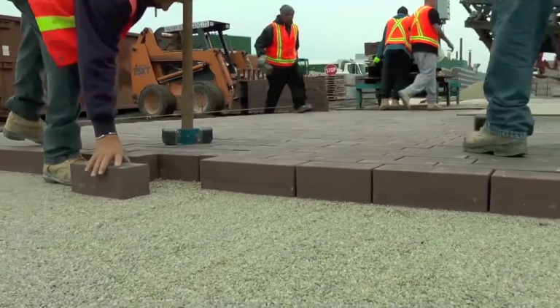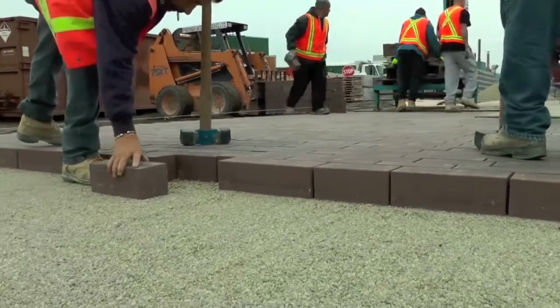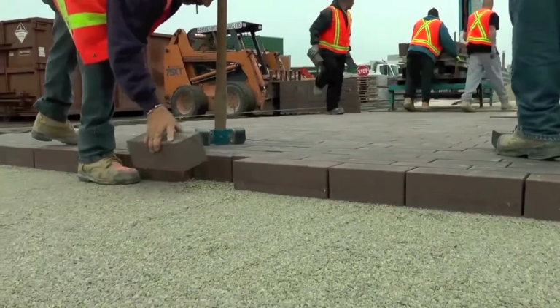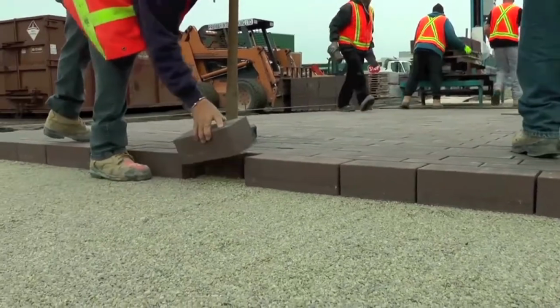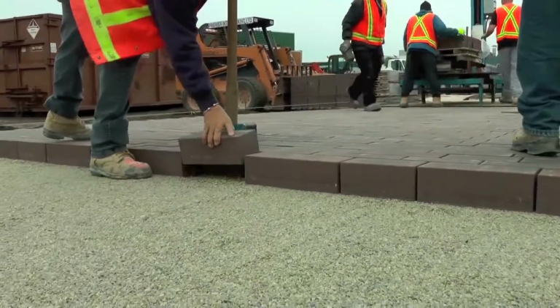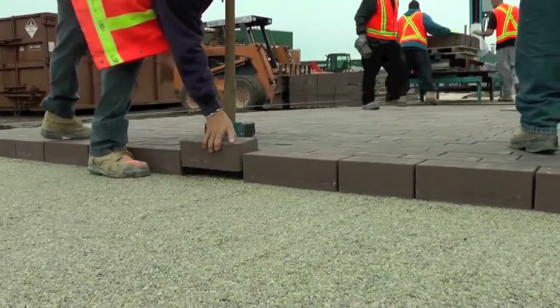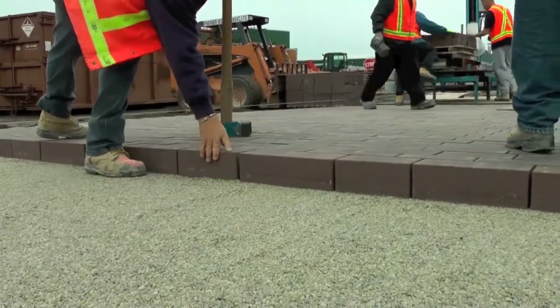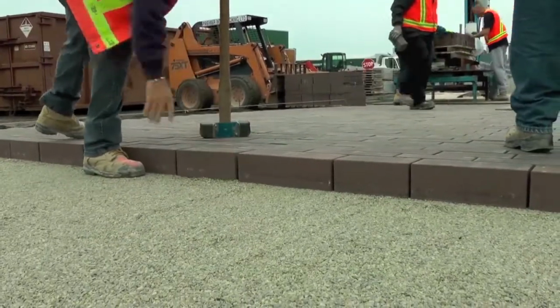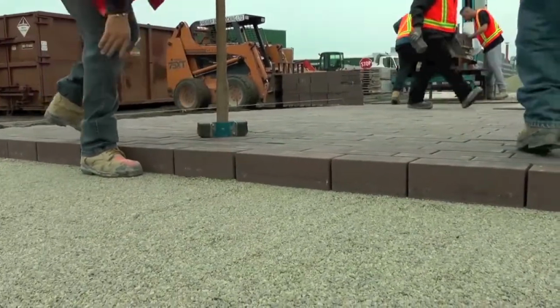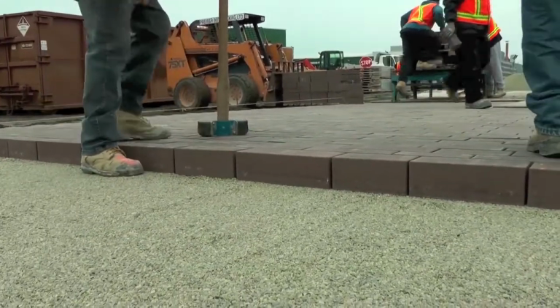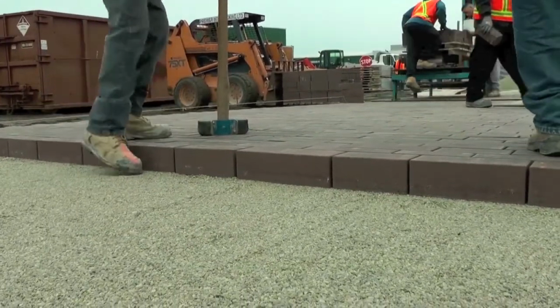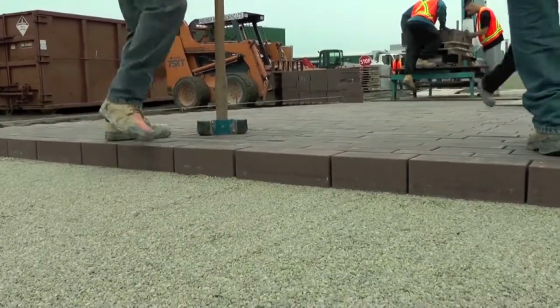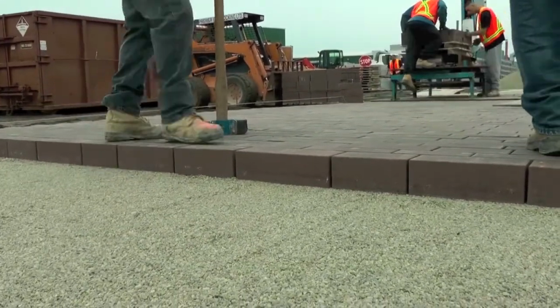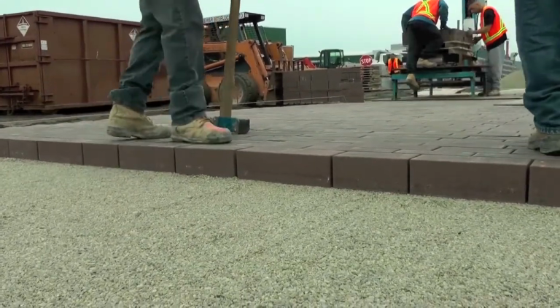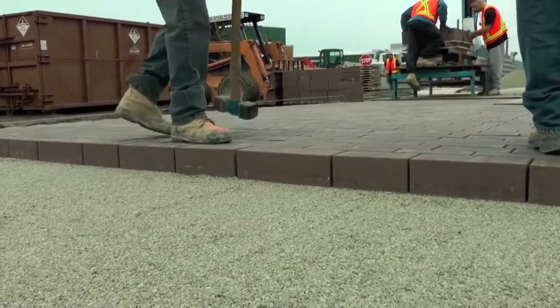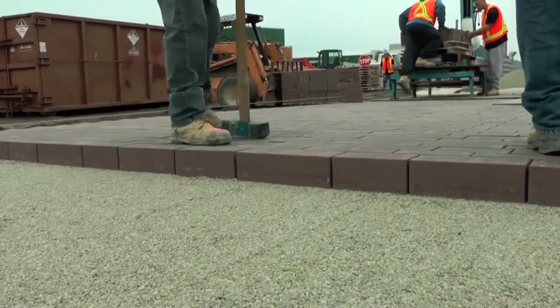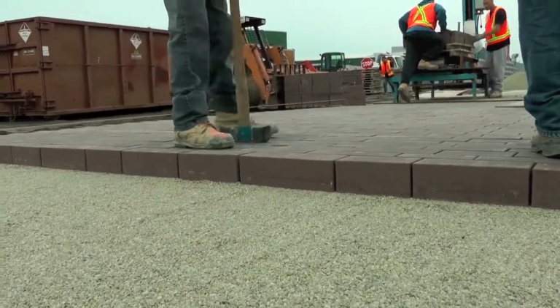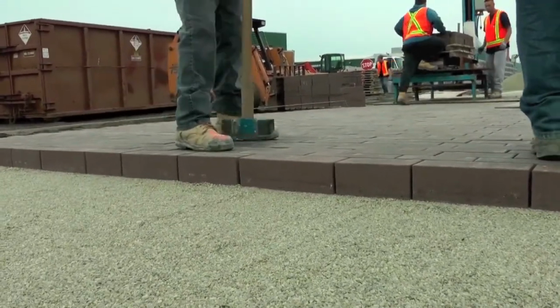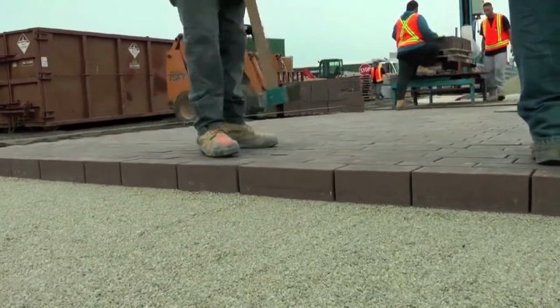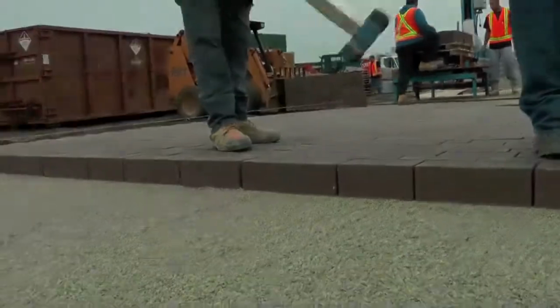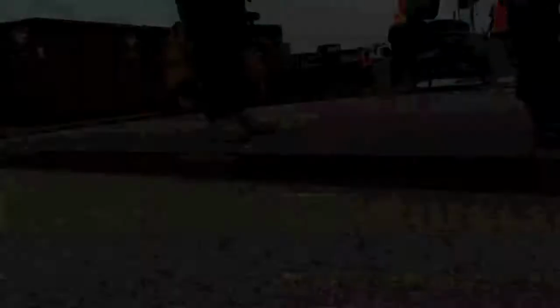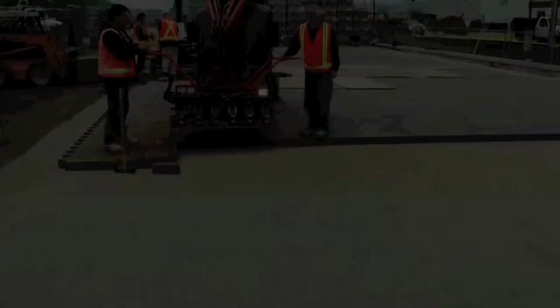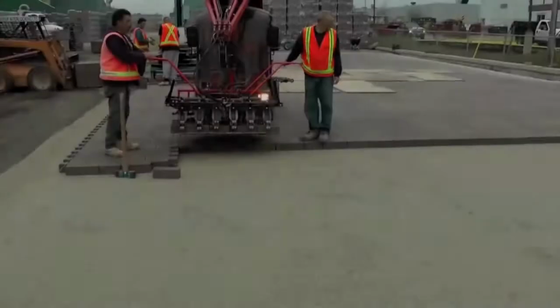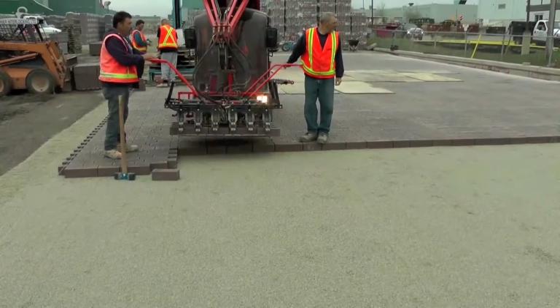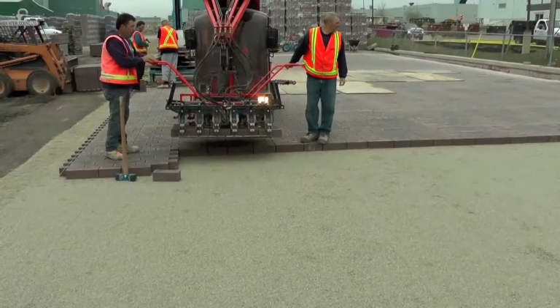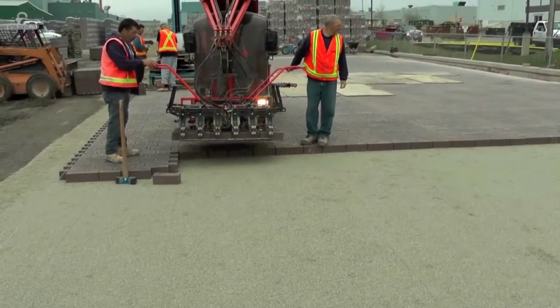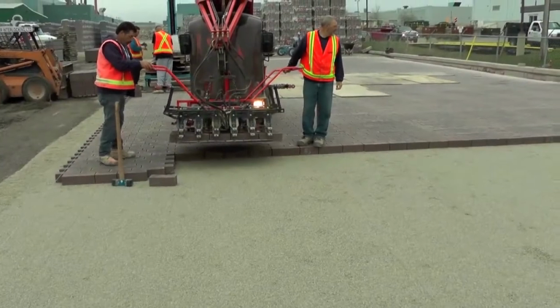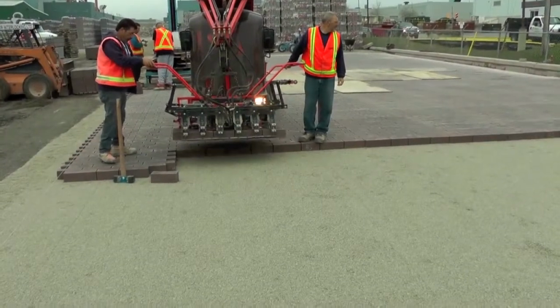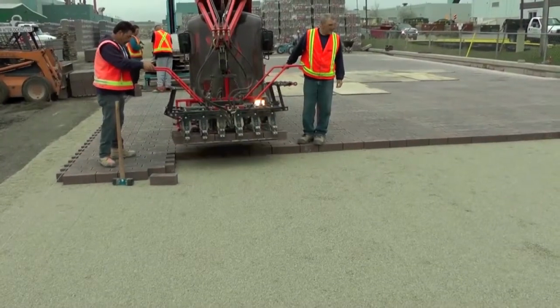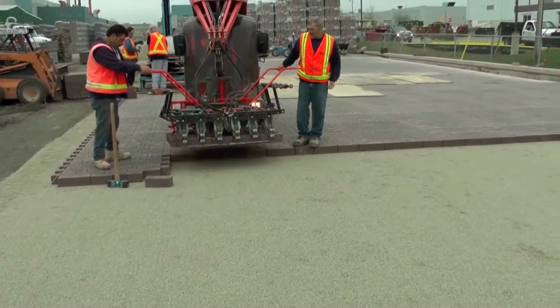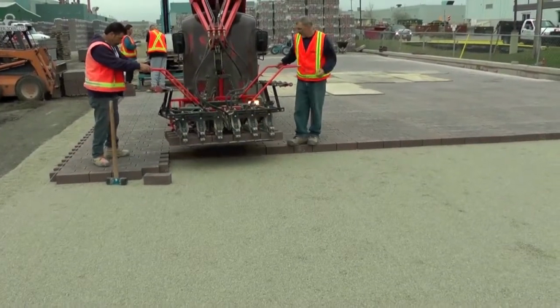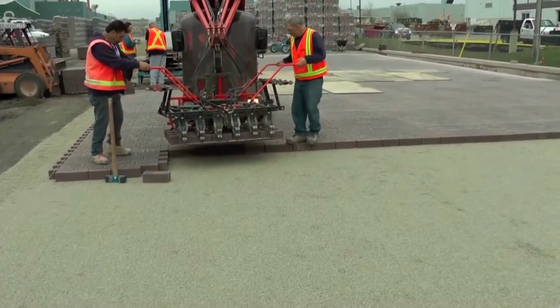They will also fill any voids with extra pavers. Their job is also to use a mallet to make adjustments to the alignment.